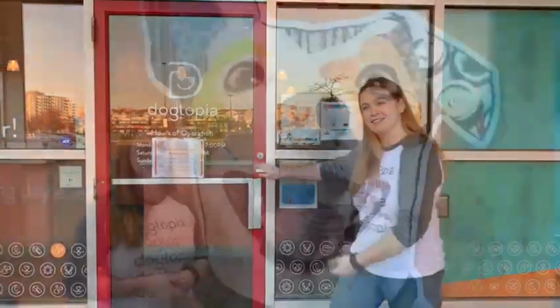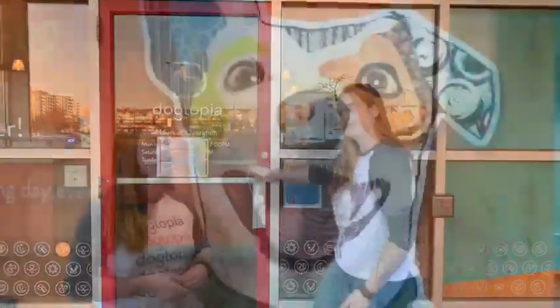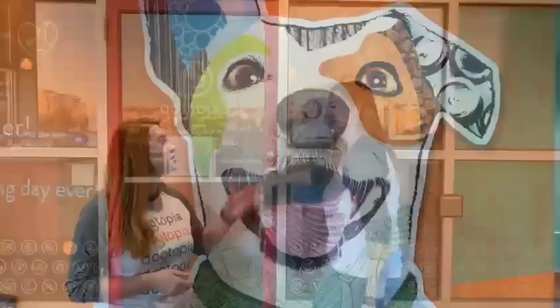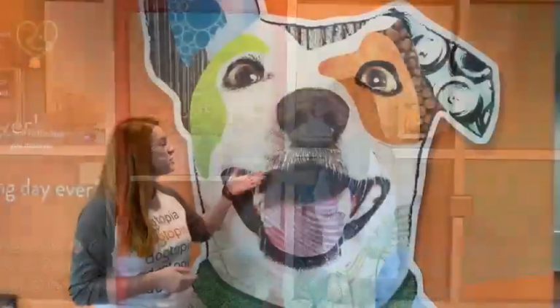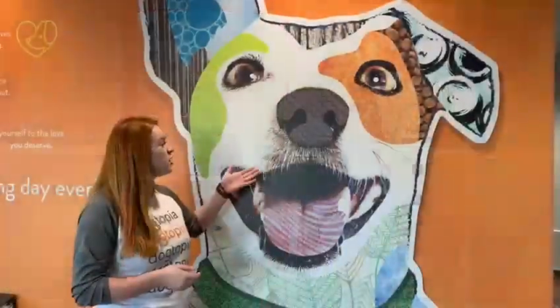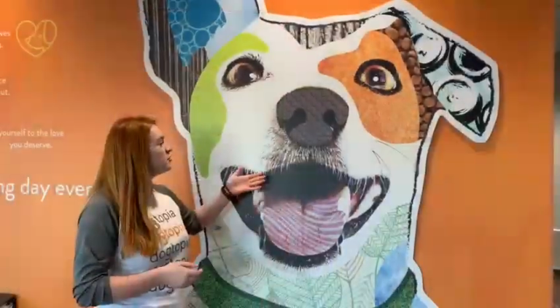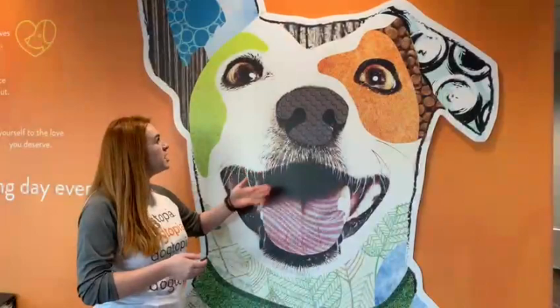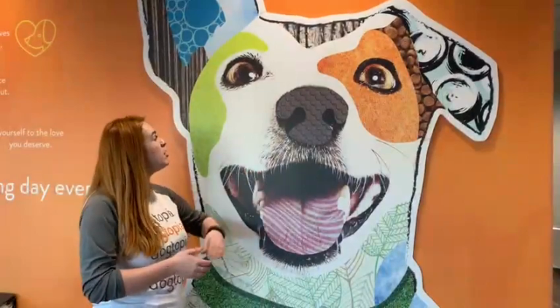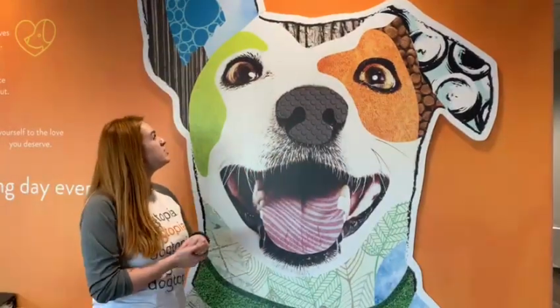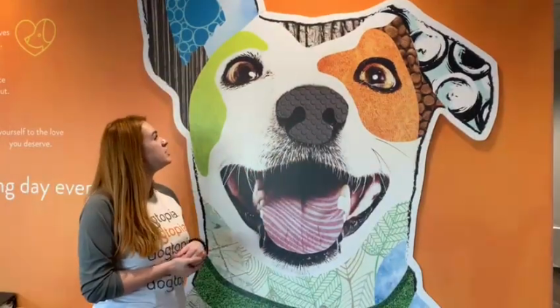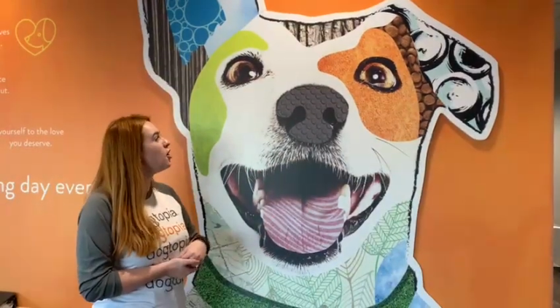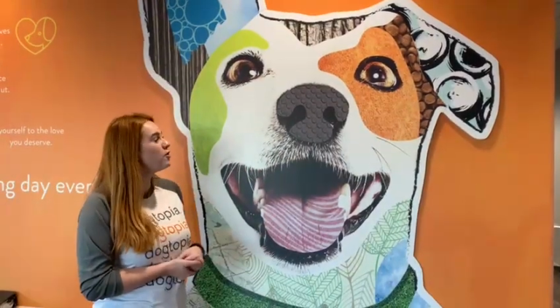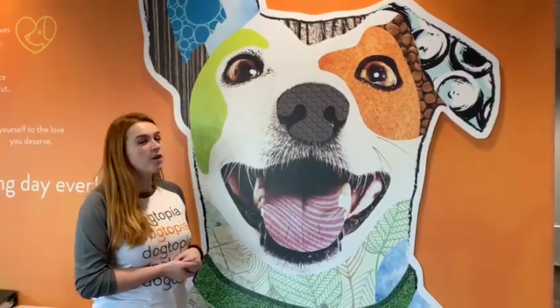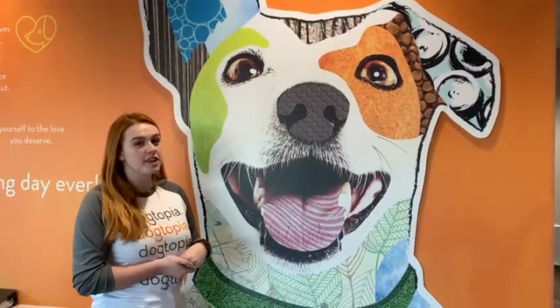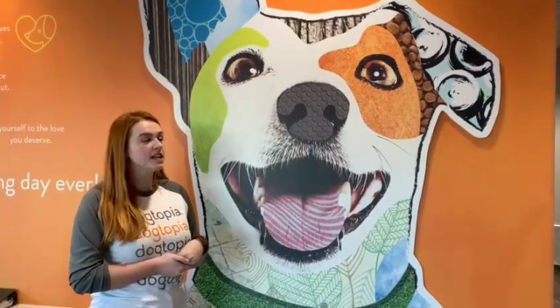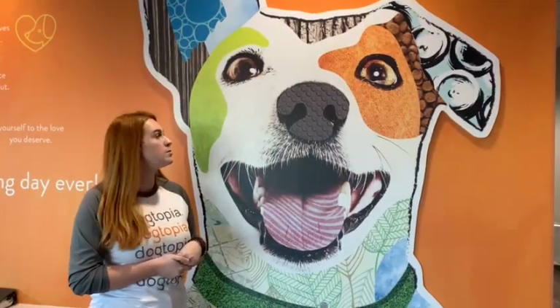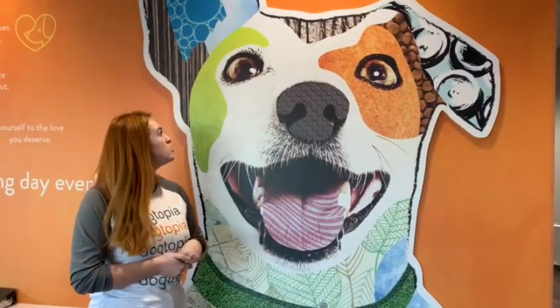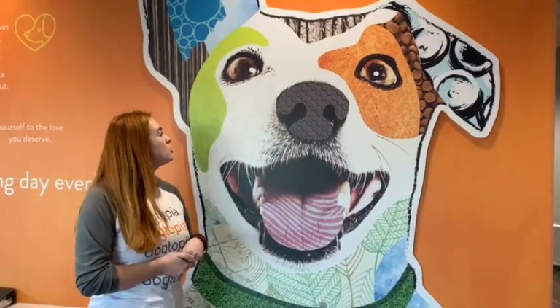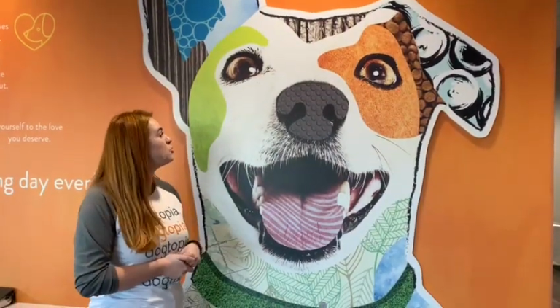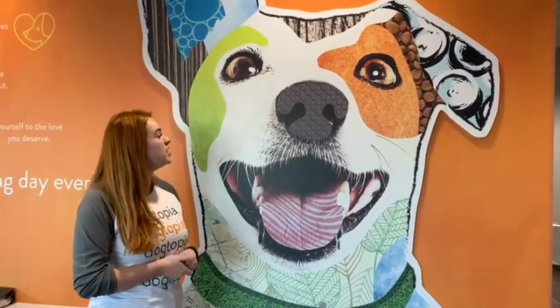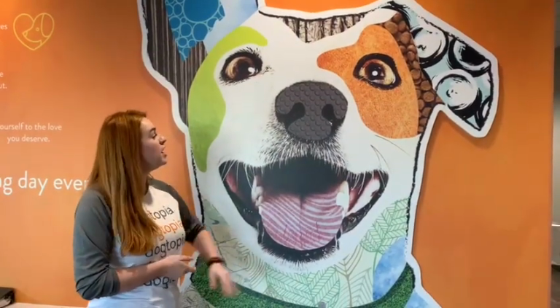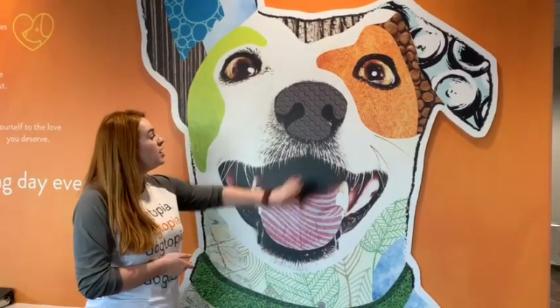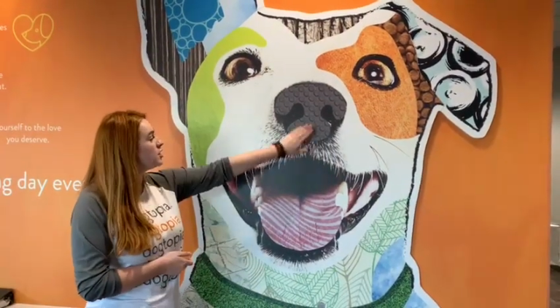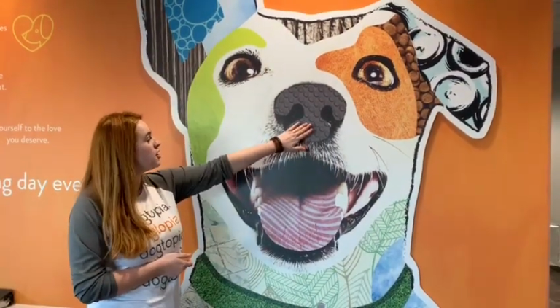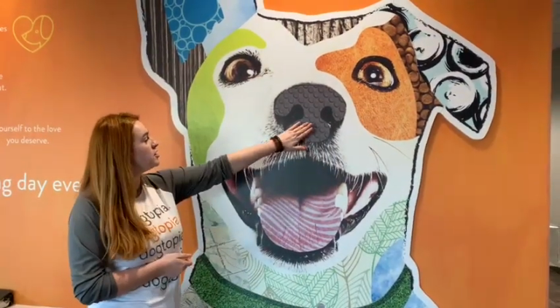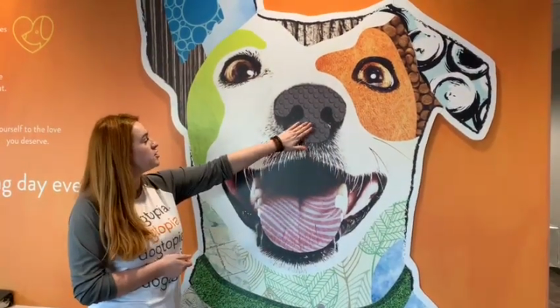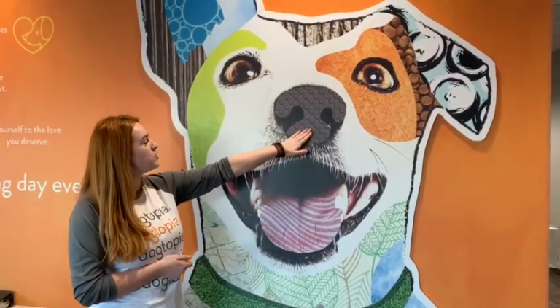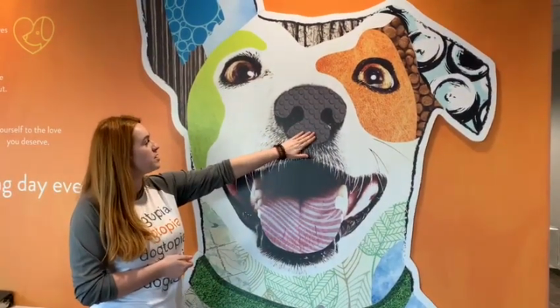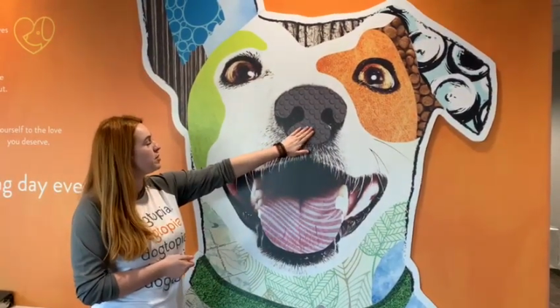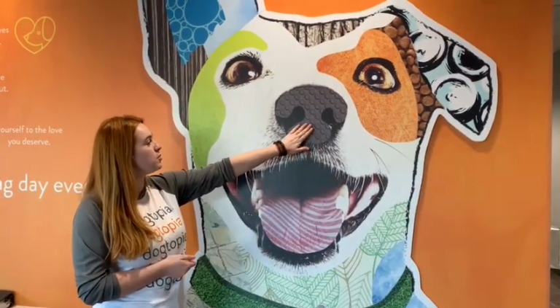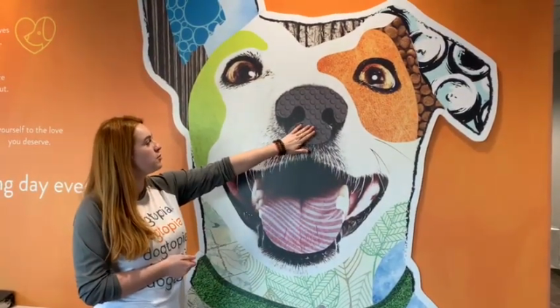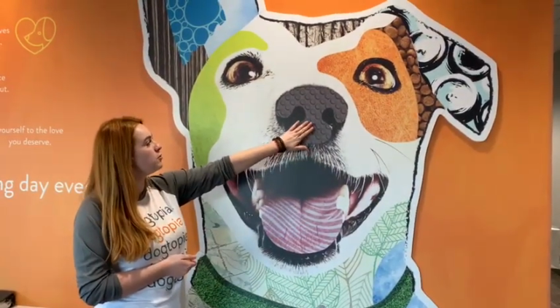This is Scruffy. He represents all the fun things about Dogtopia. Here on his nose is a playroom tour.